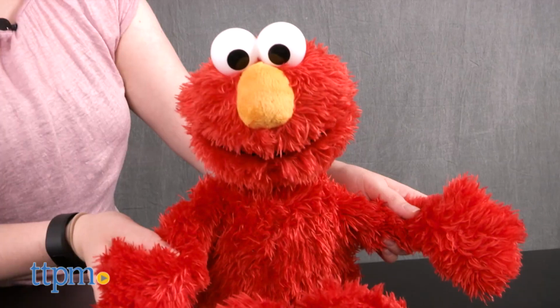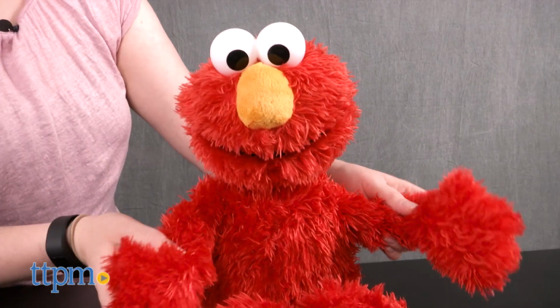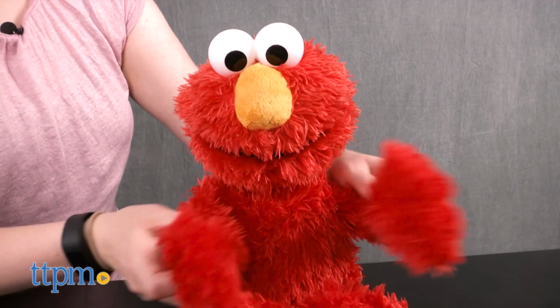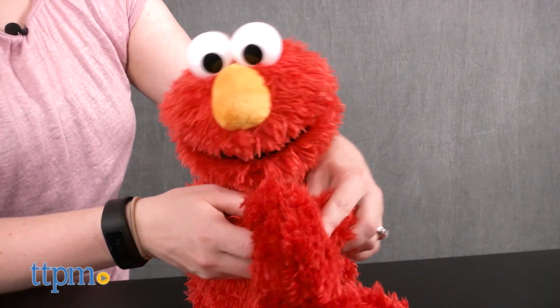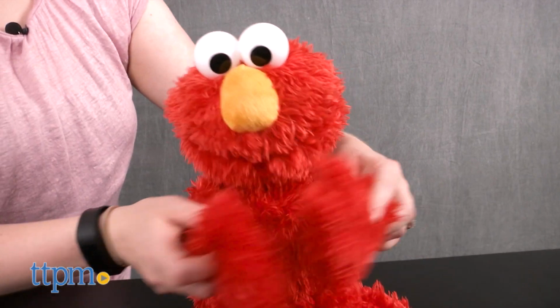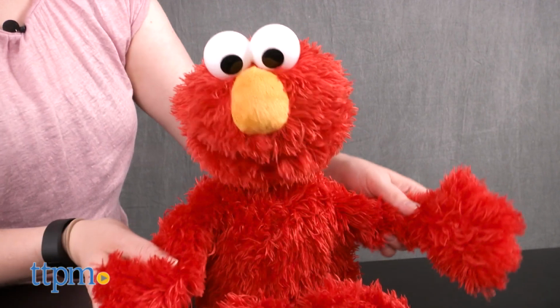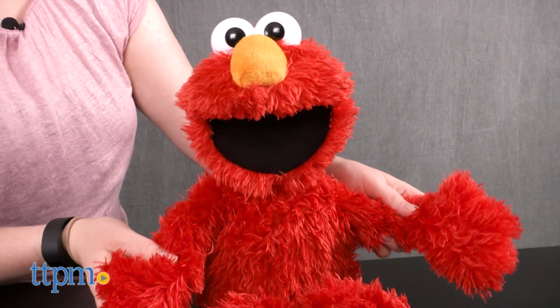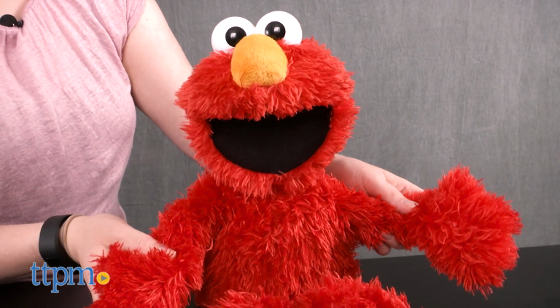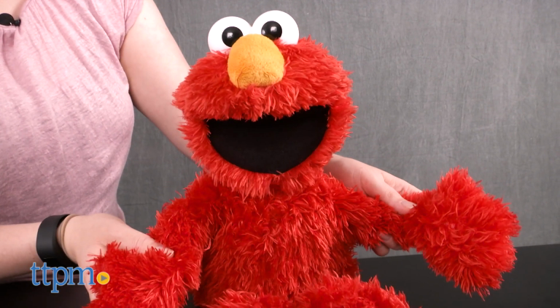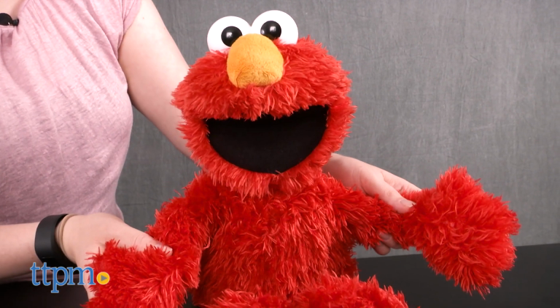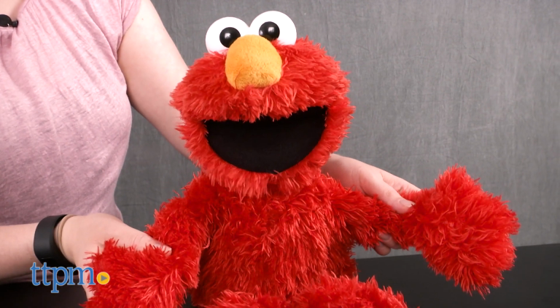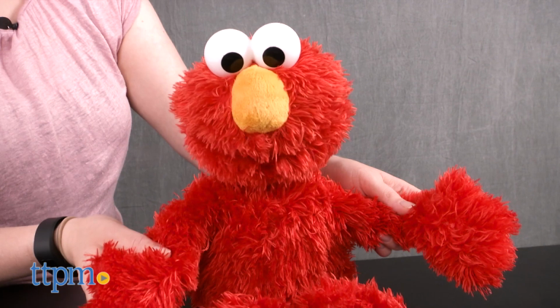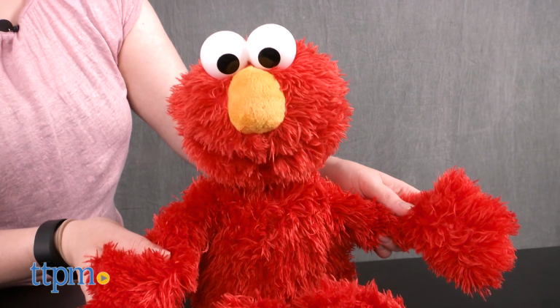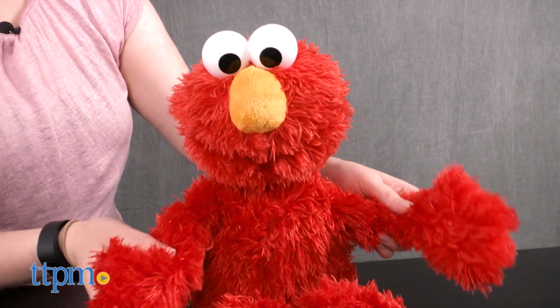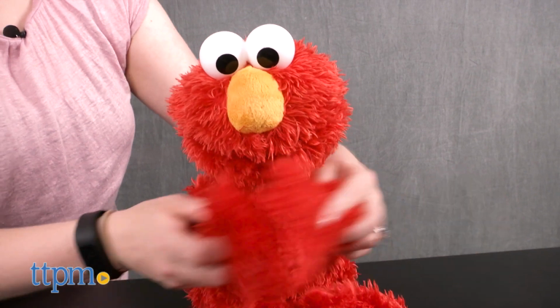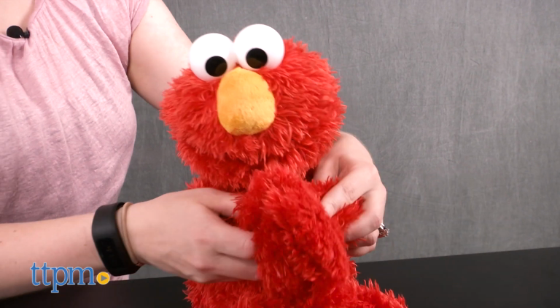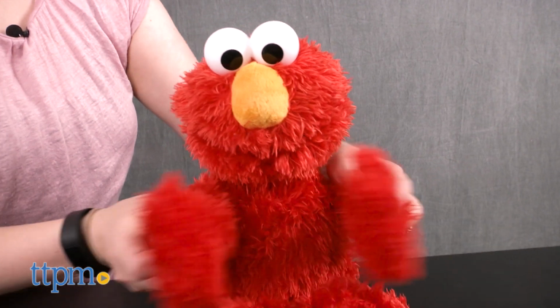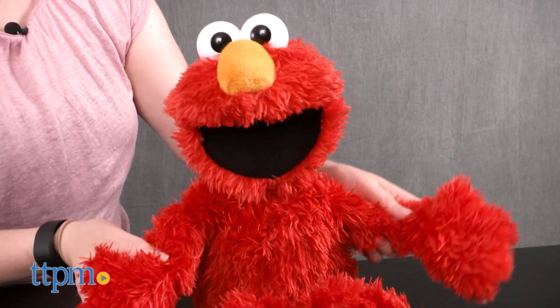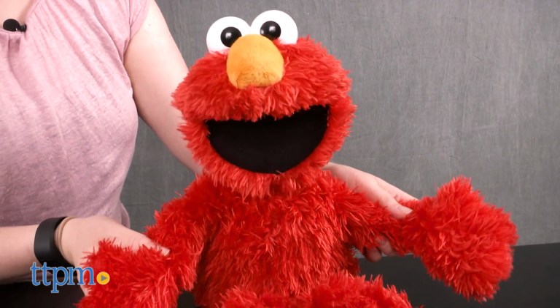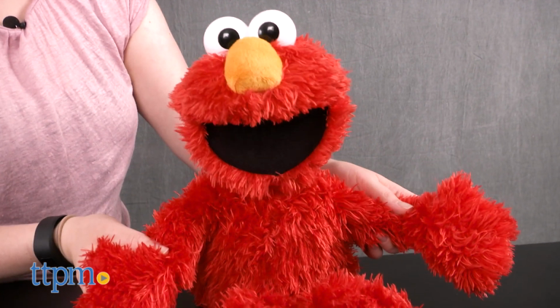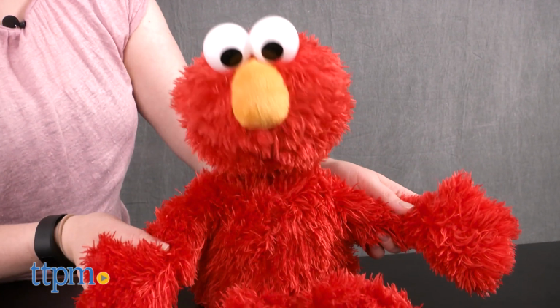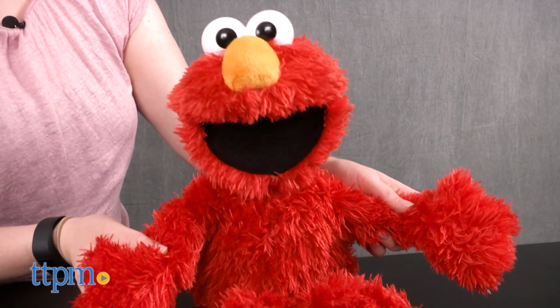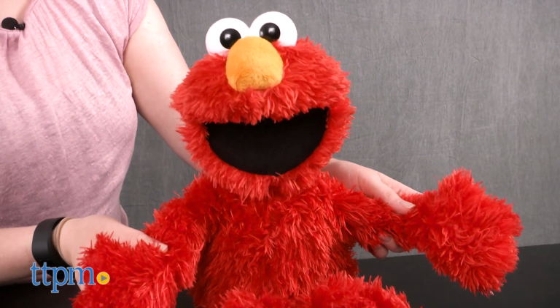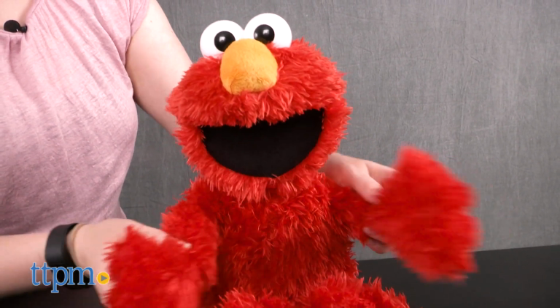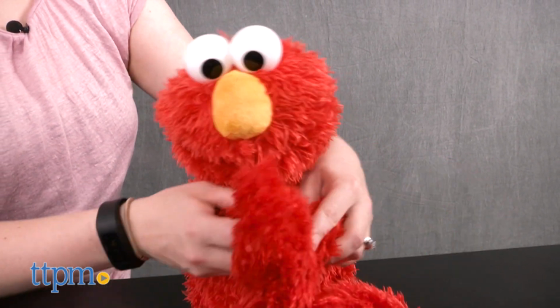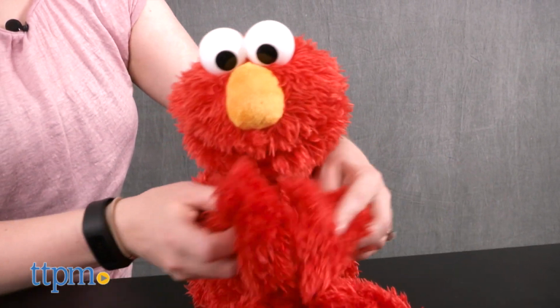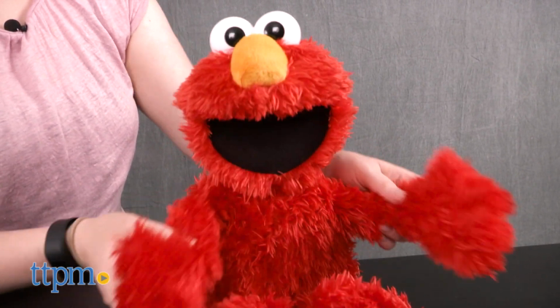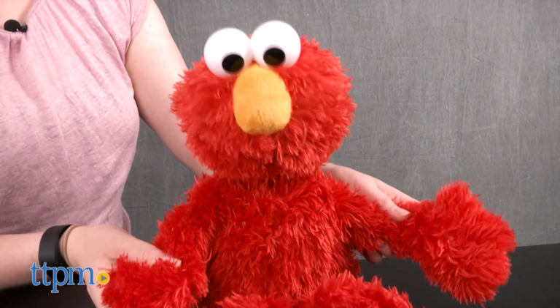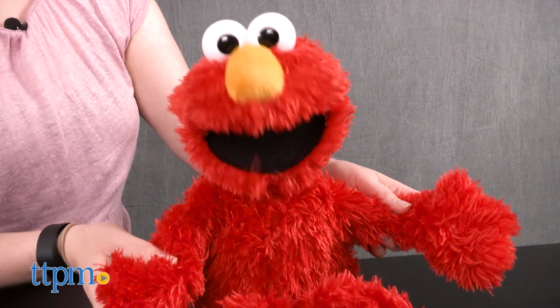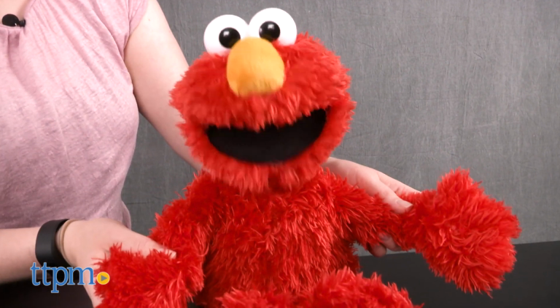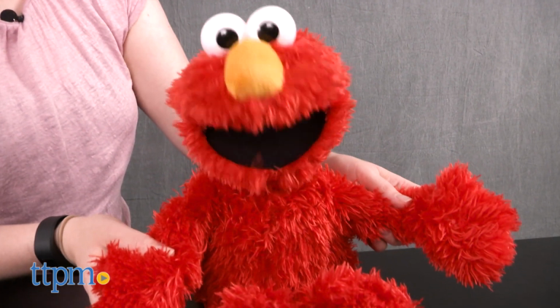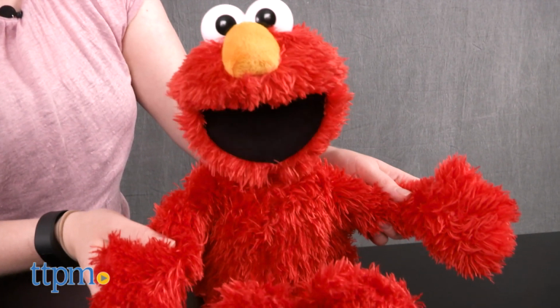Or you can clap Elmo's hands together to go through the letters of the alphabet, numbers, and more with each clap.